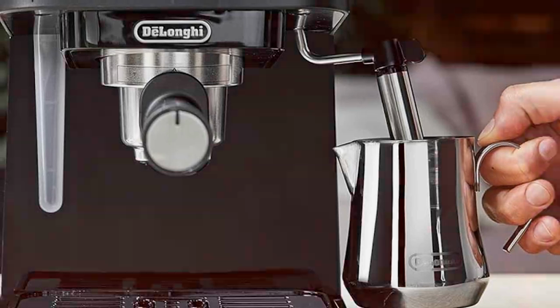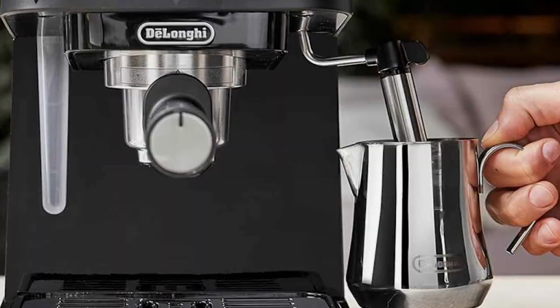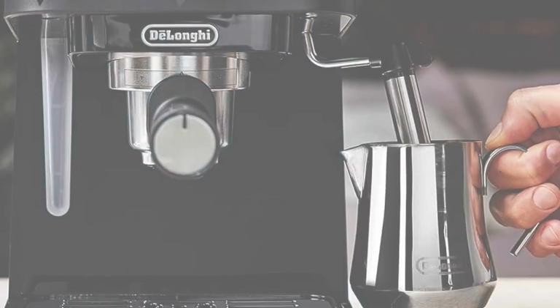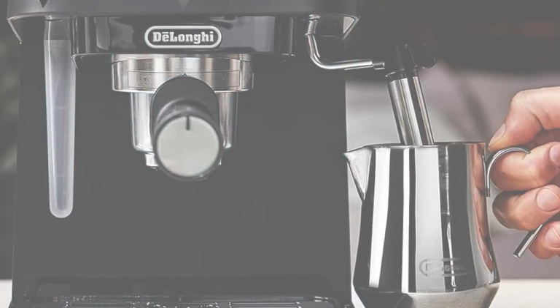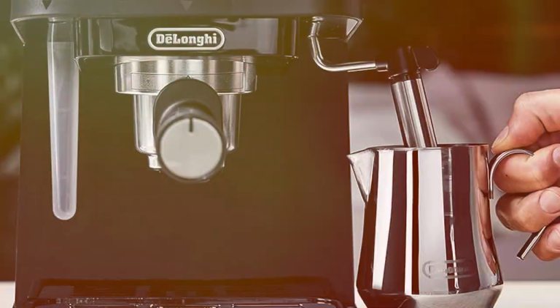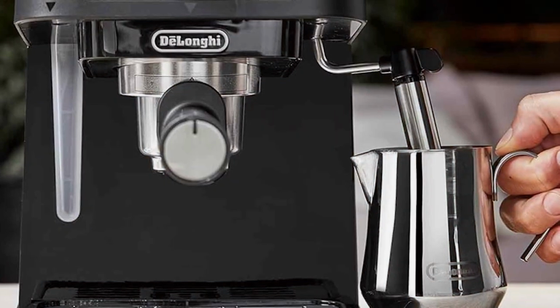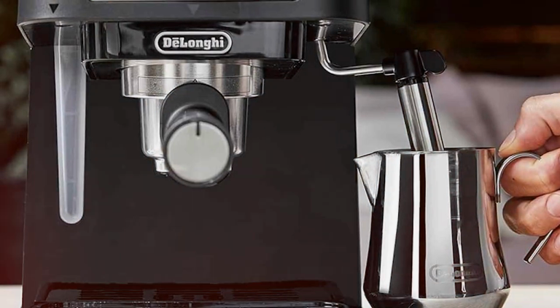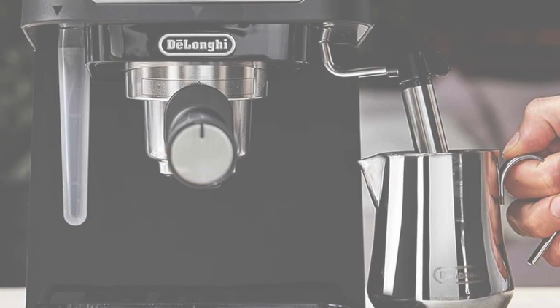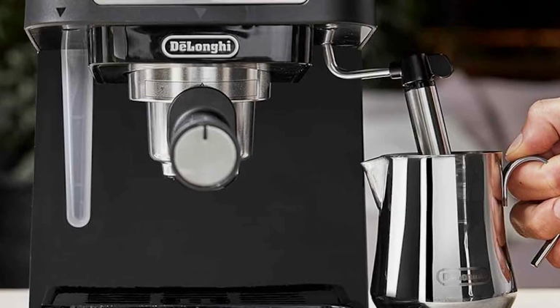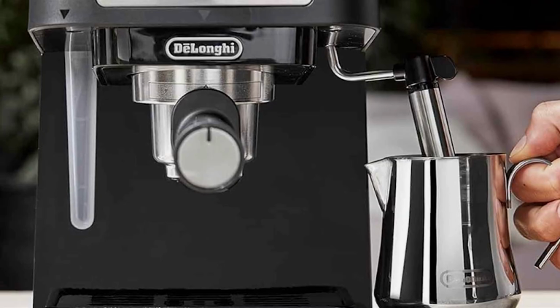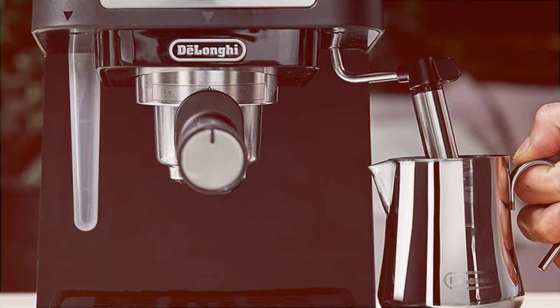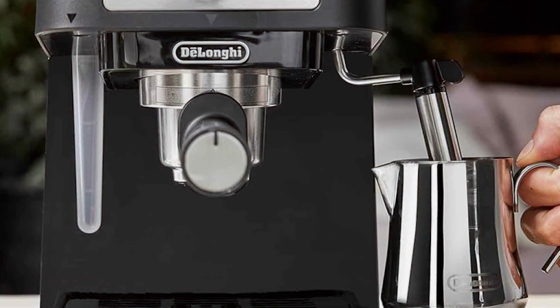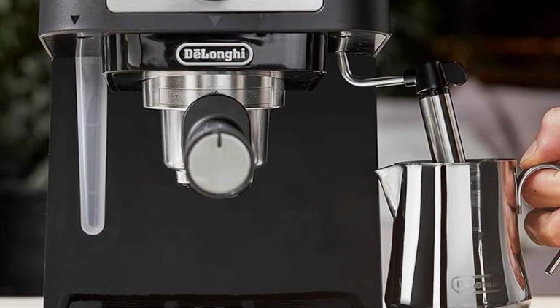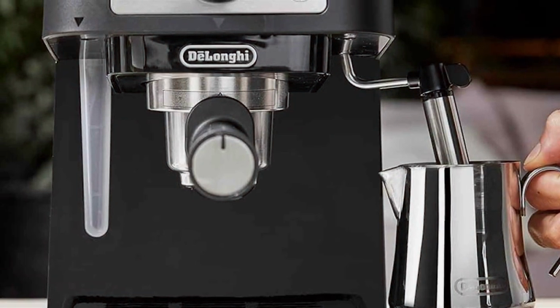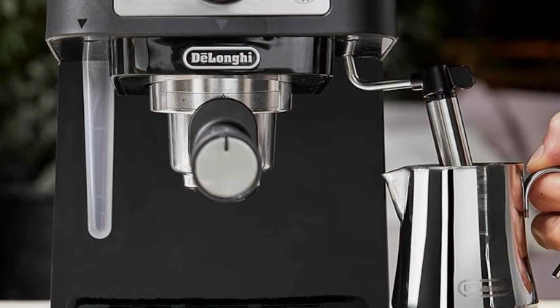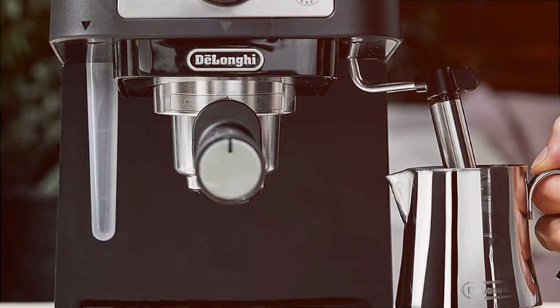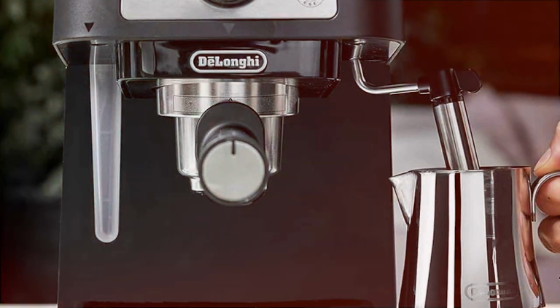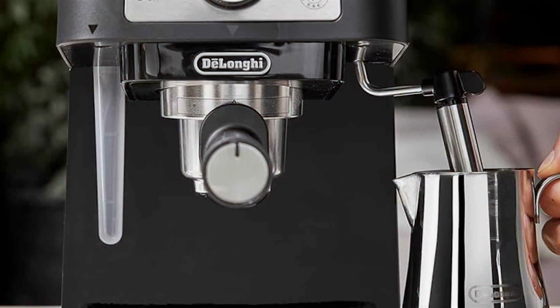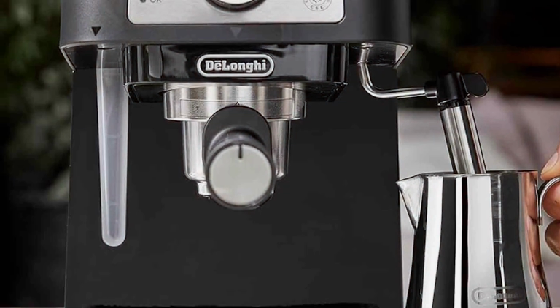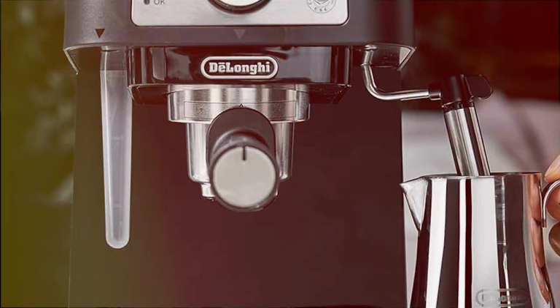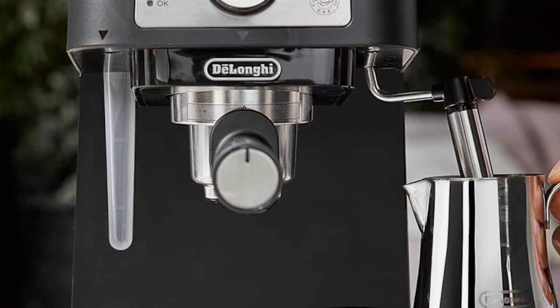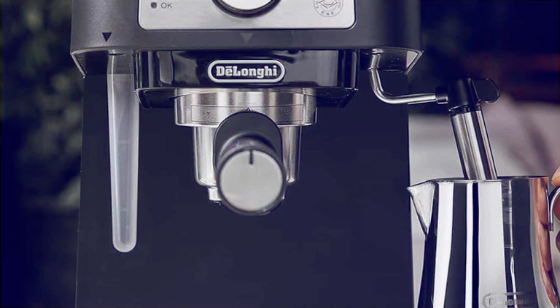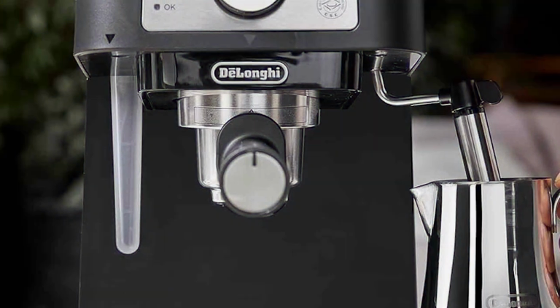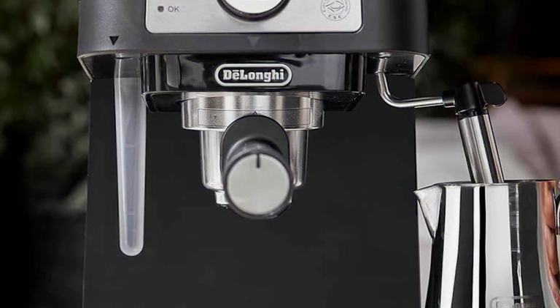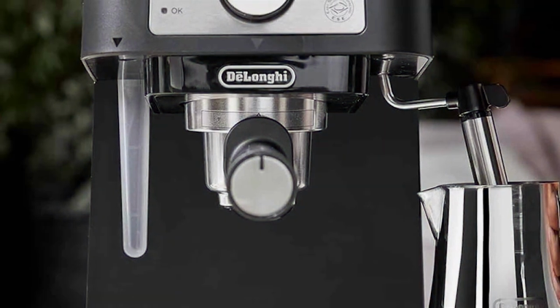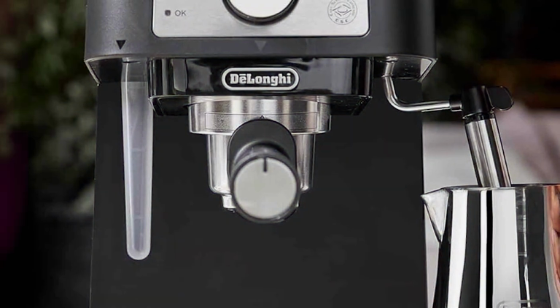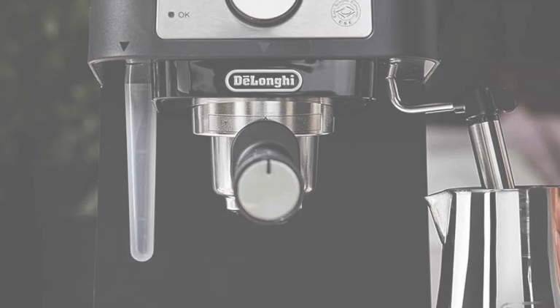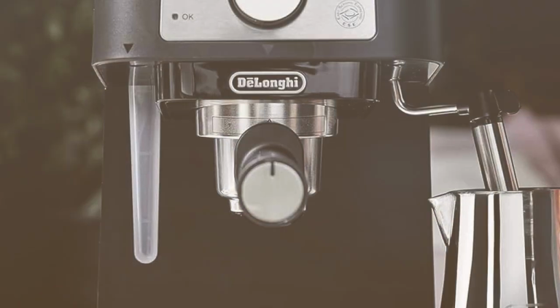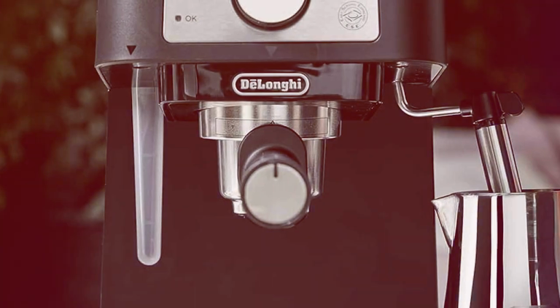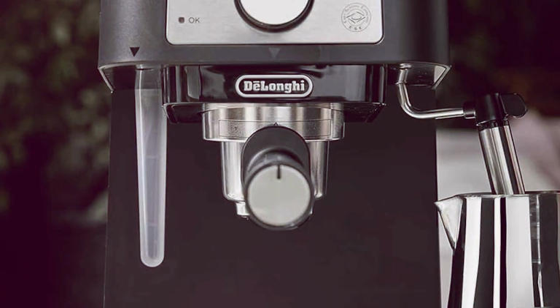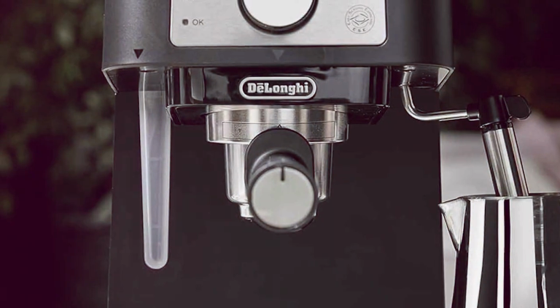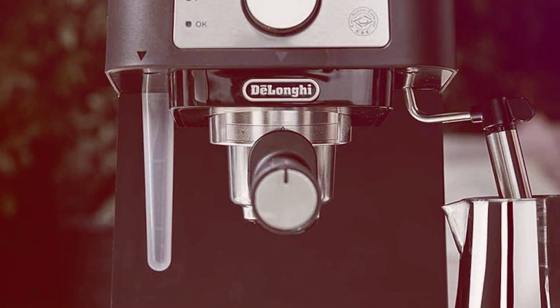In terms of features, it includes a cup warmer and a removable drip tray, enhancing the overall espresso-making experience.